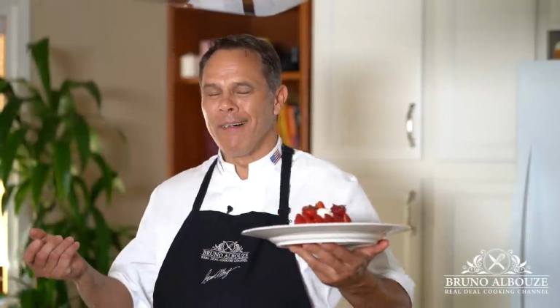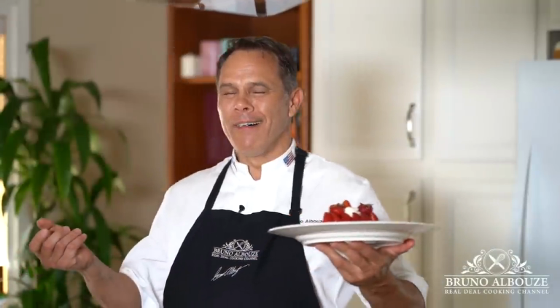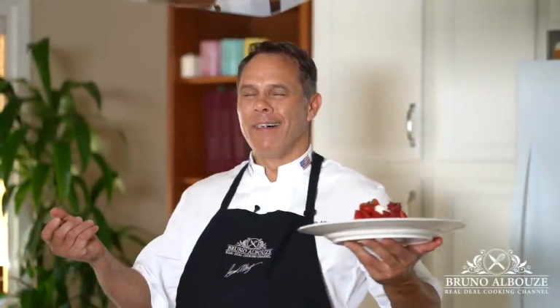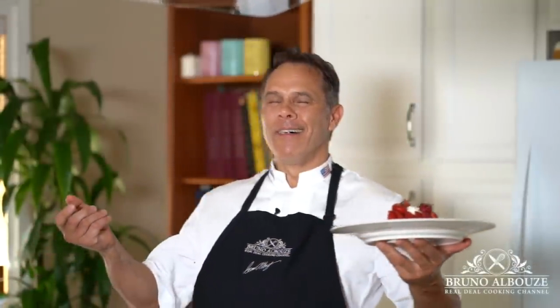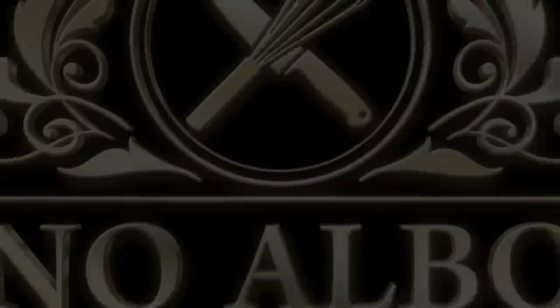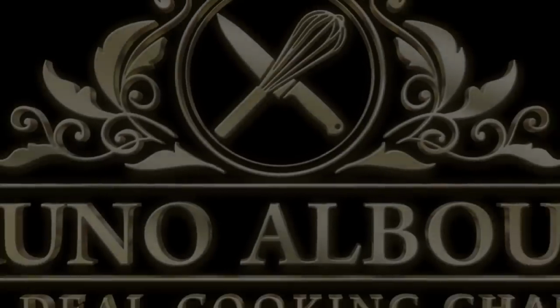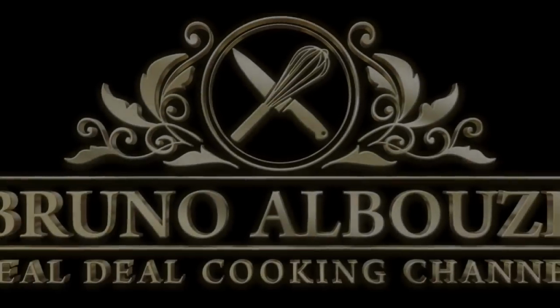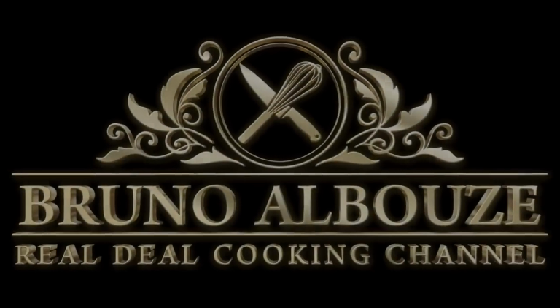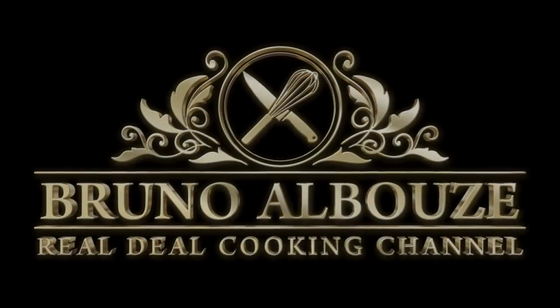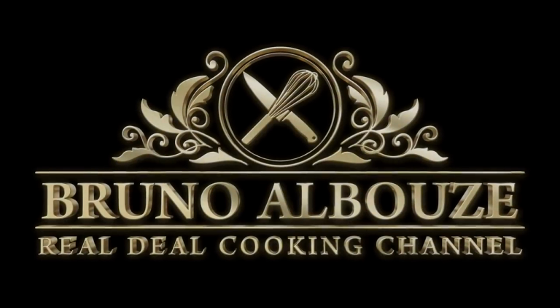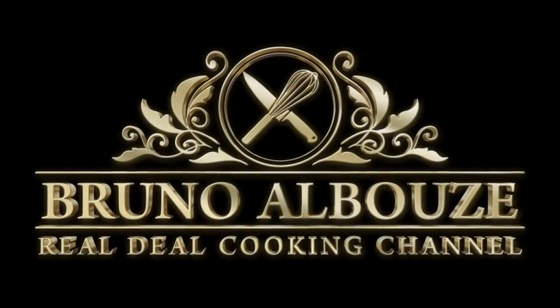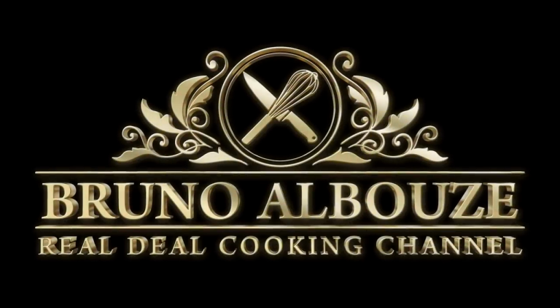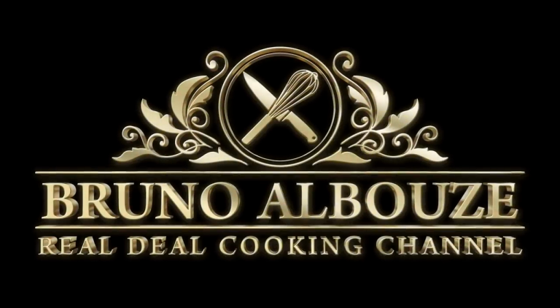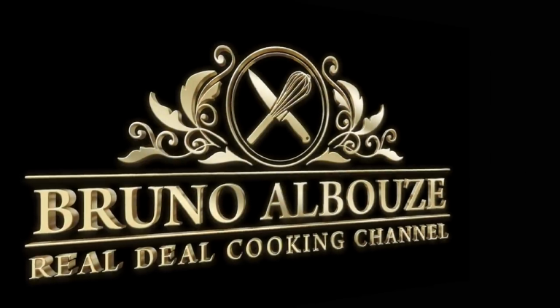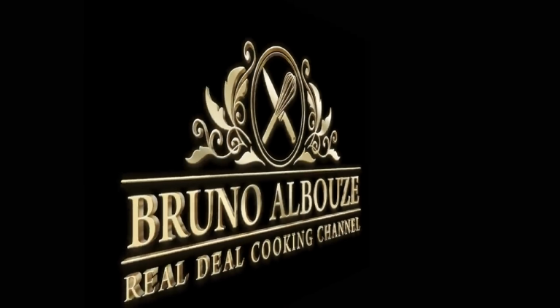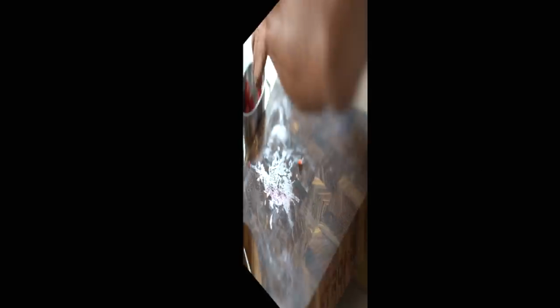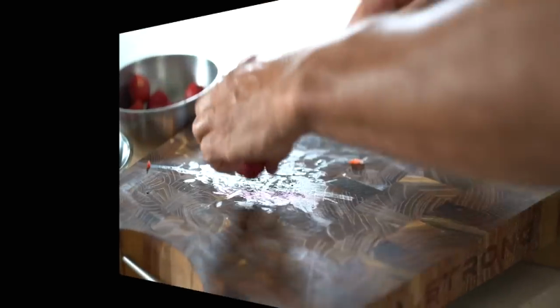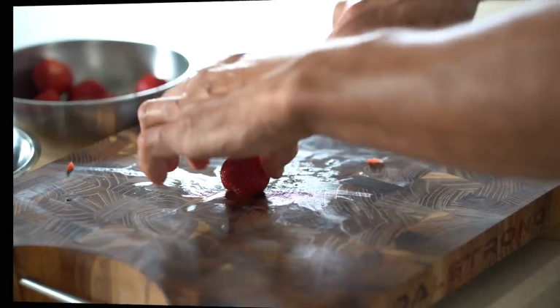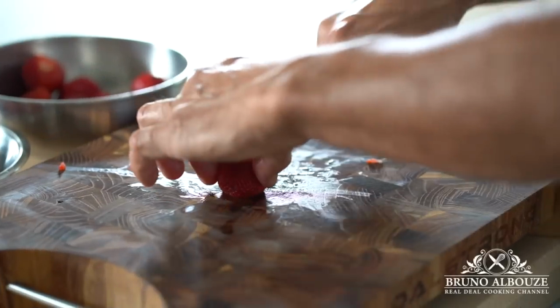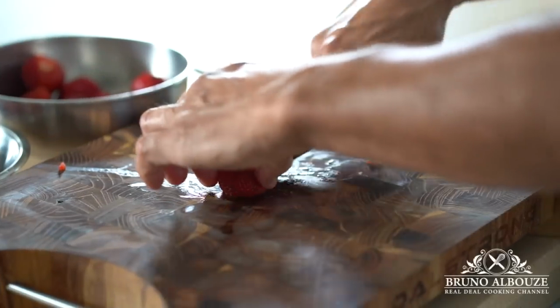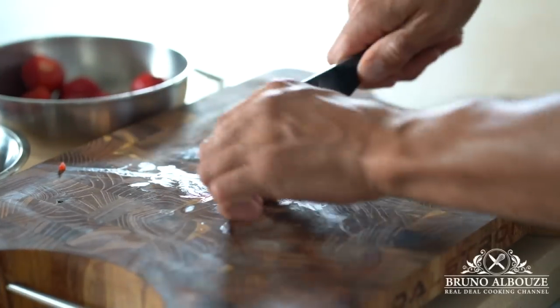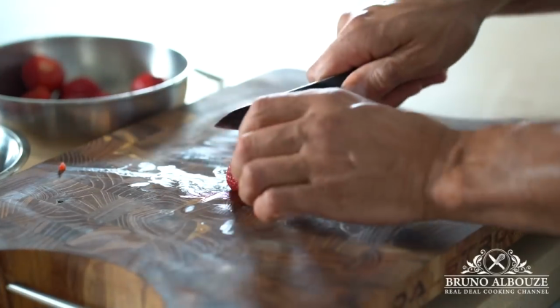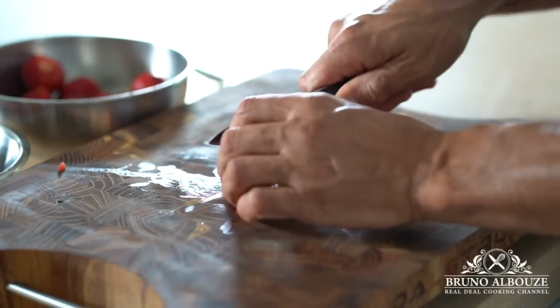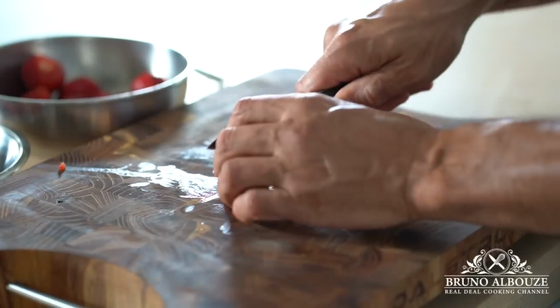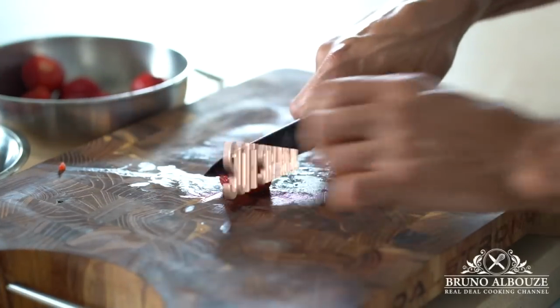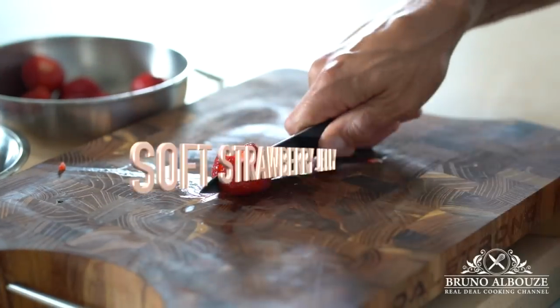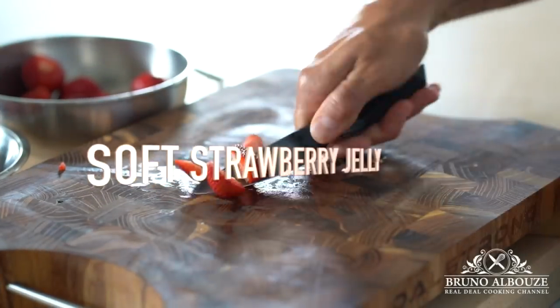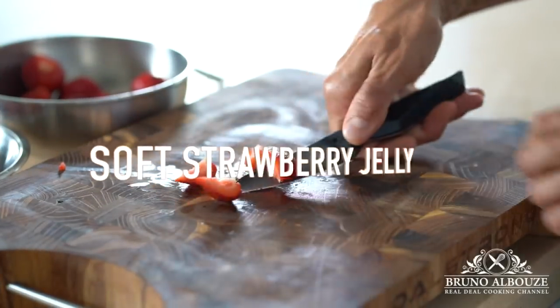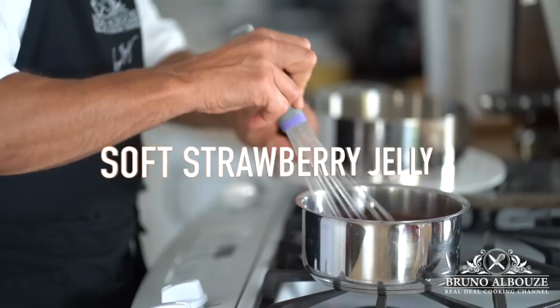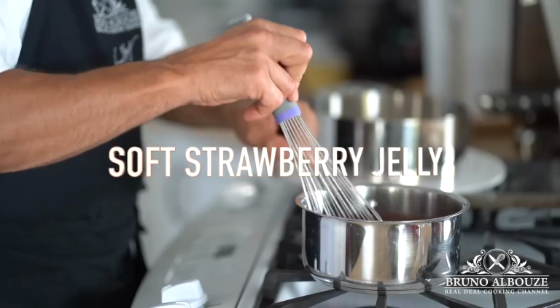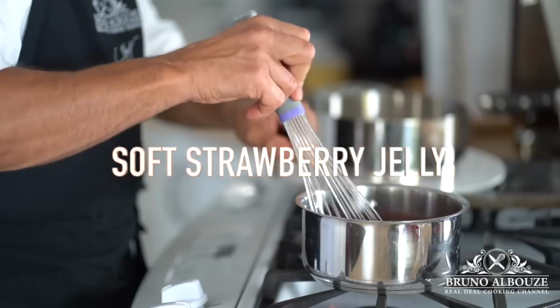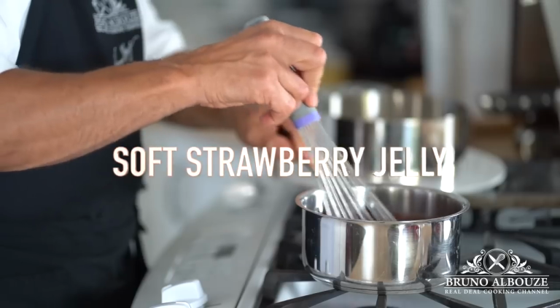I am Bruno Albouze, welcome to the Real Deal Cooking Channel. Let's get to work.